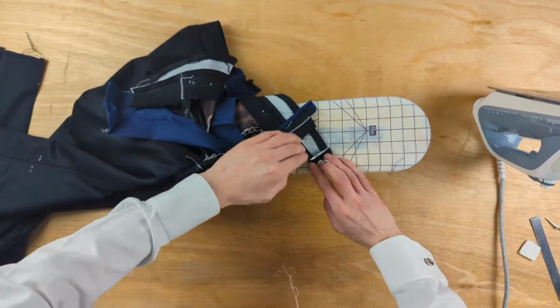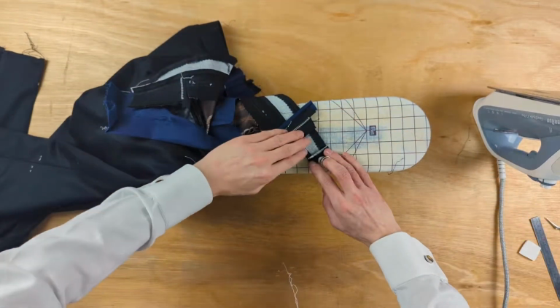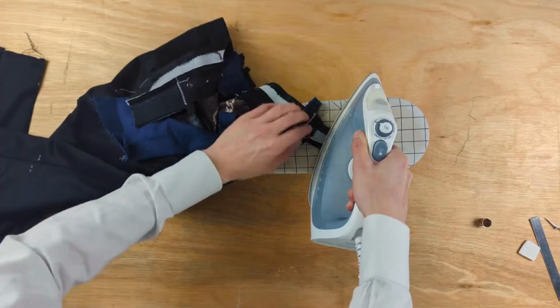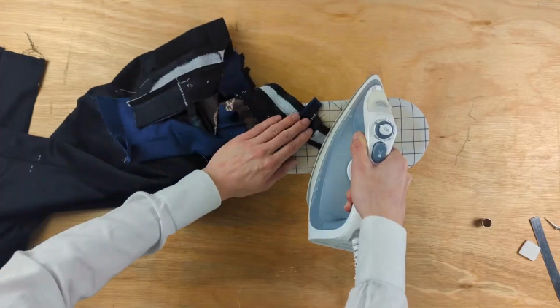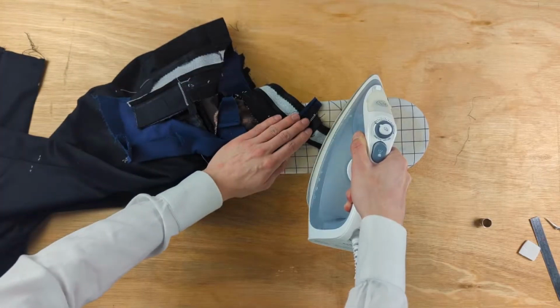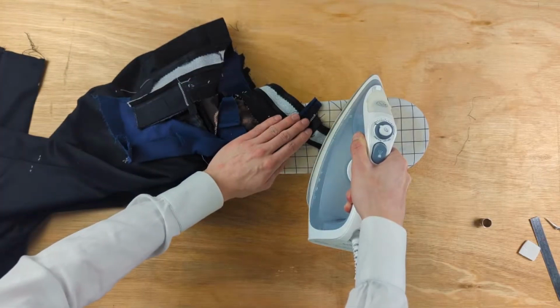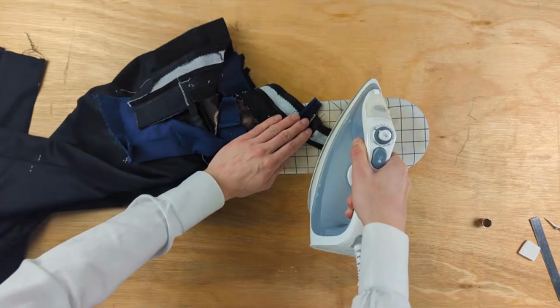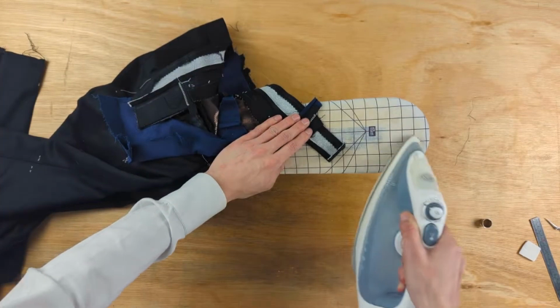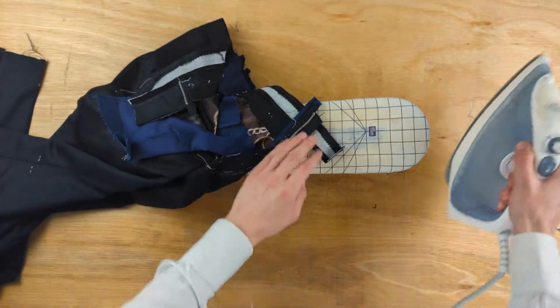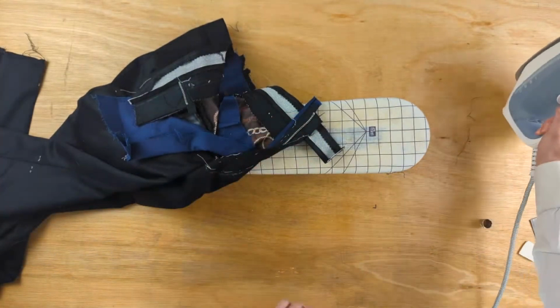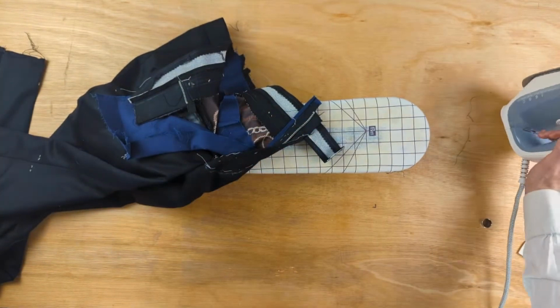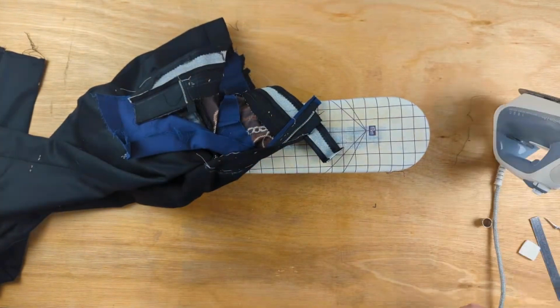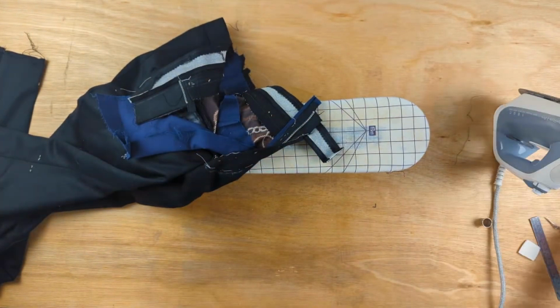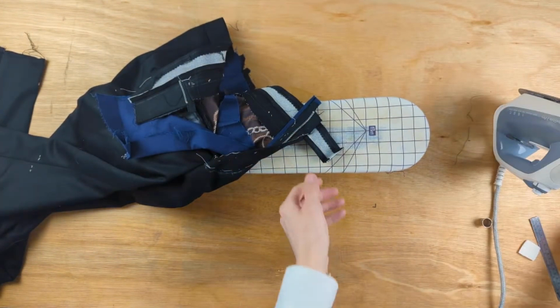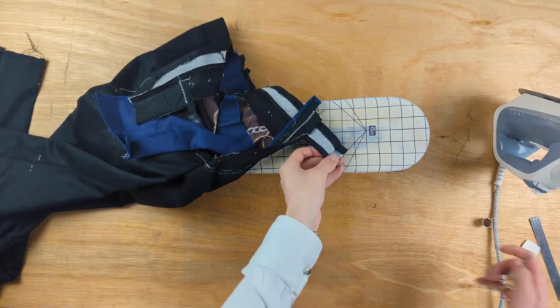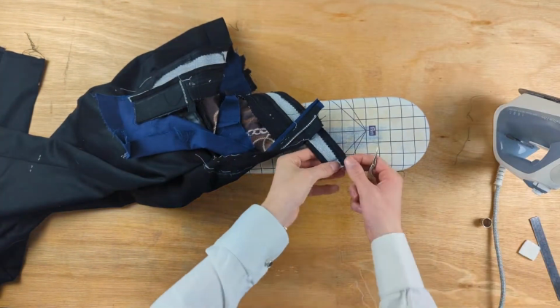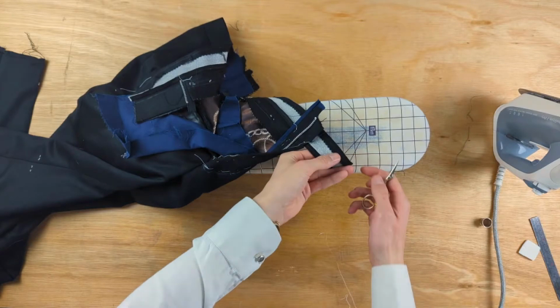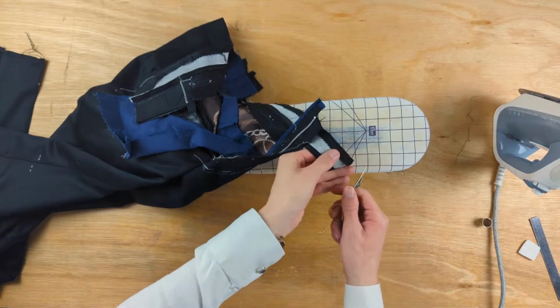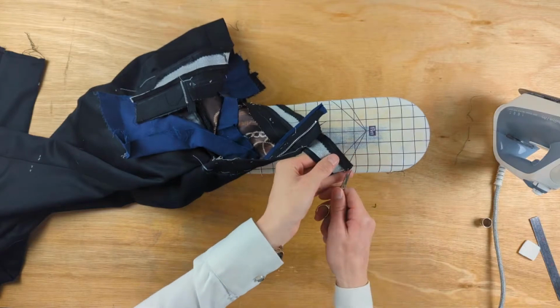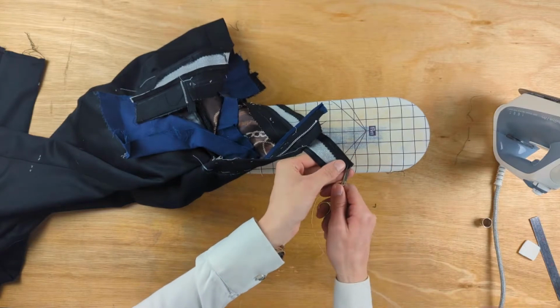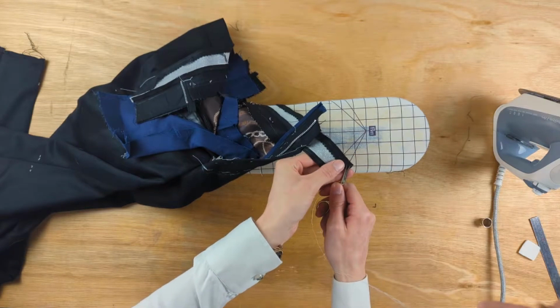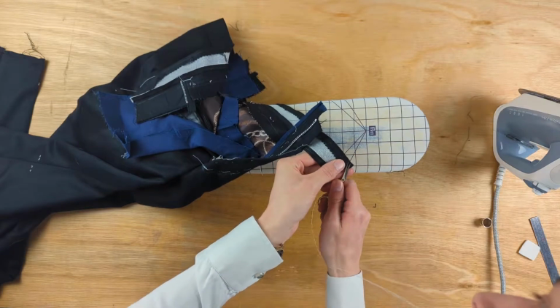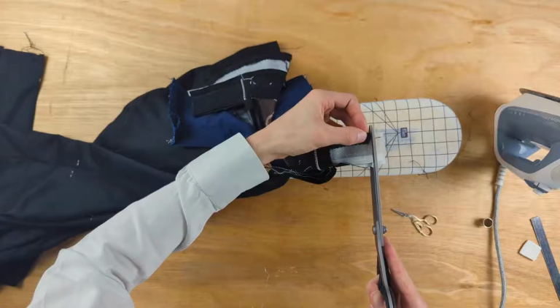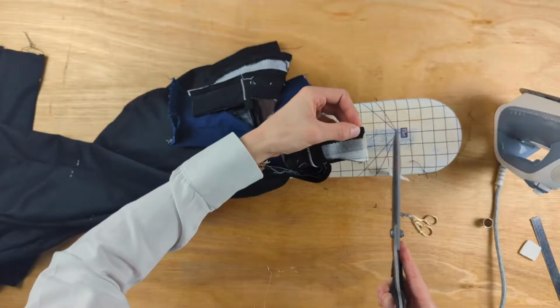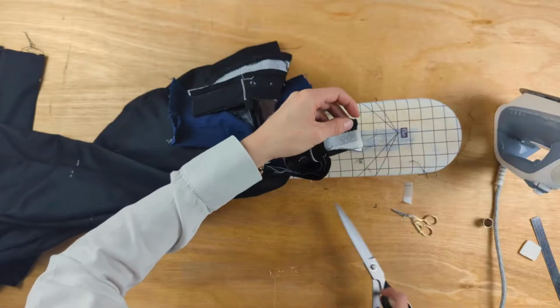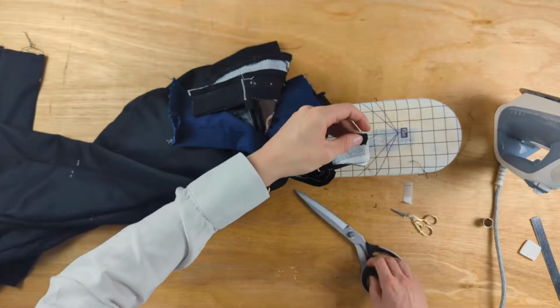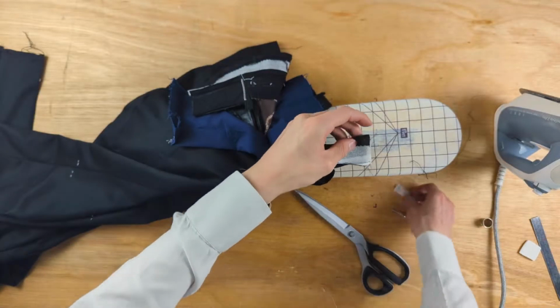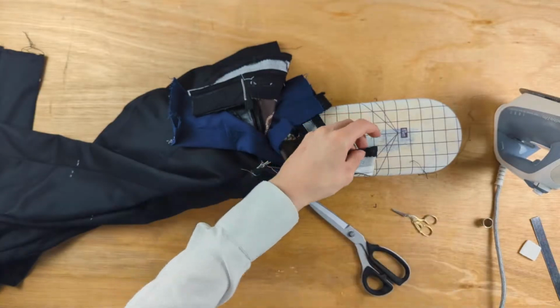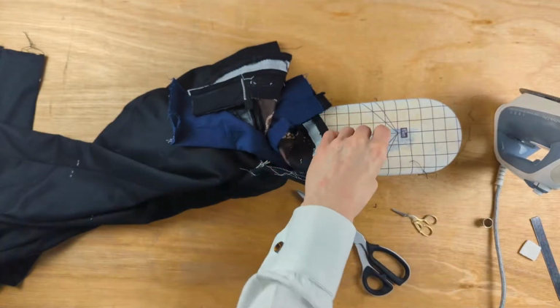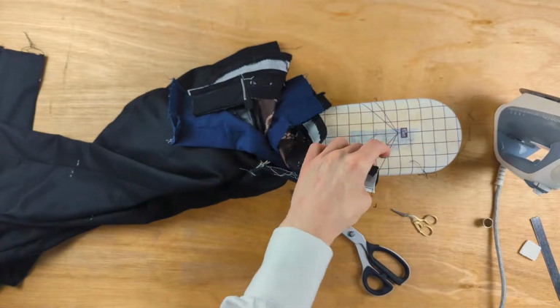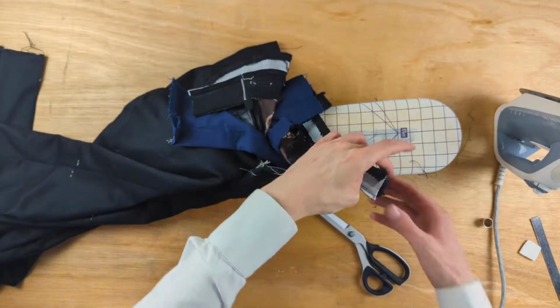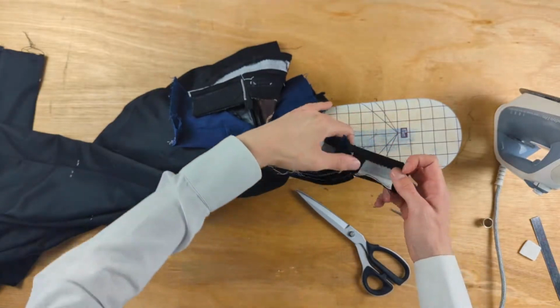We fold back the cloth and finish it in place, keeping the raw edges away from the top and bottom of the waistbanding.